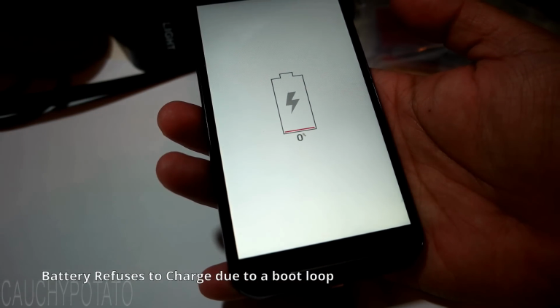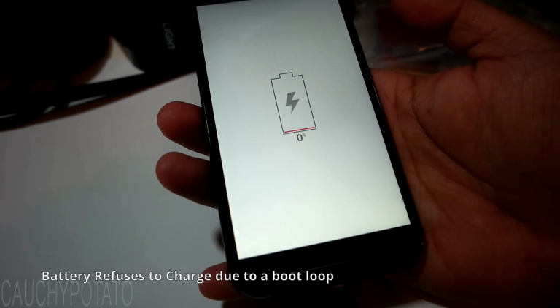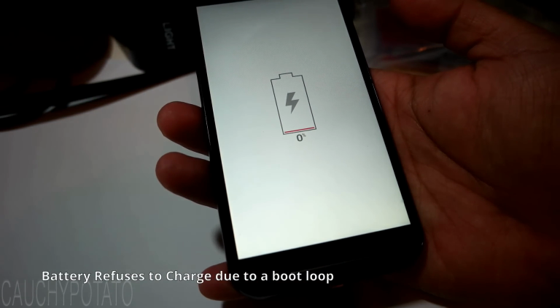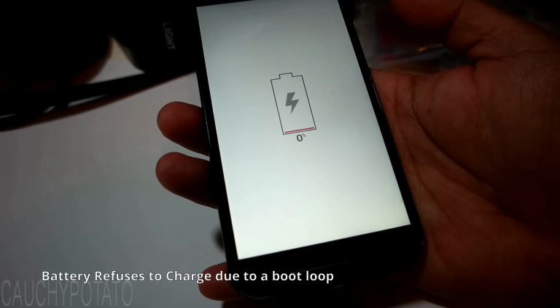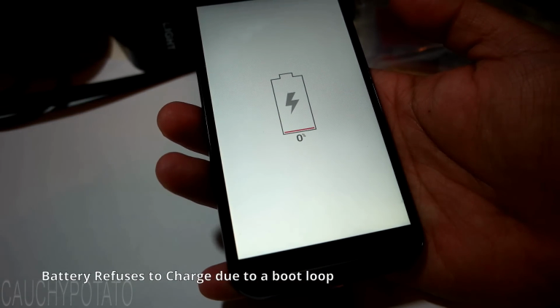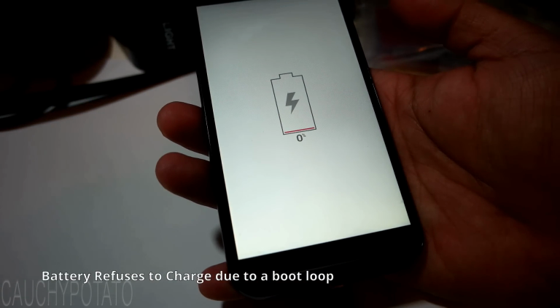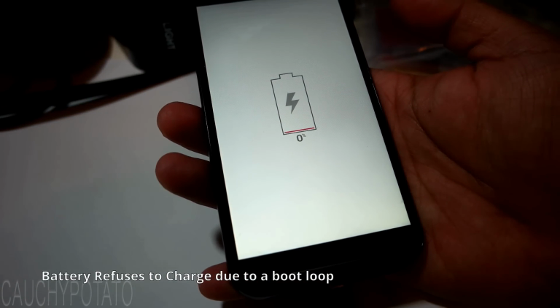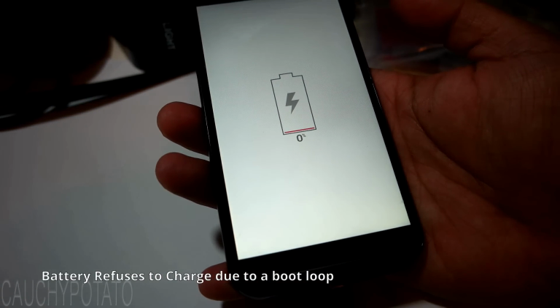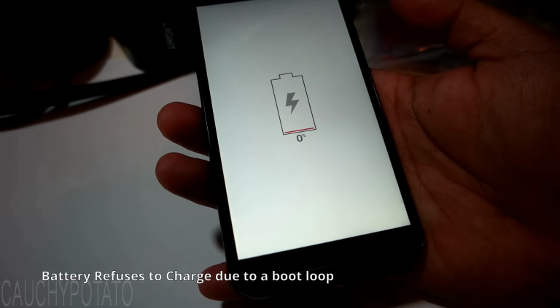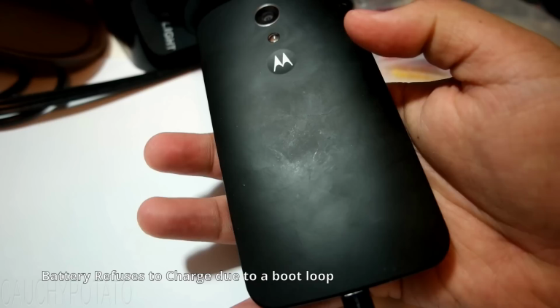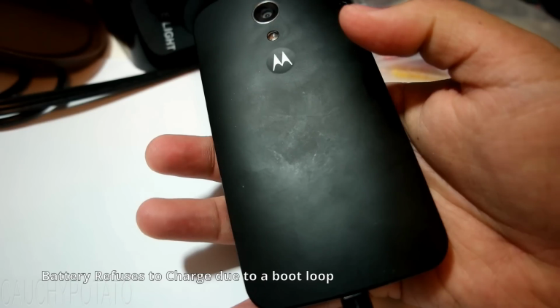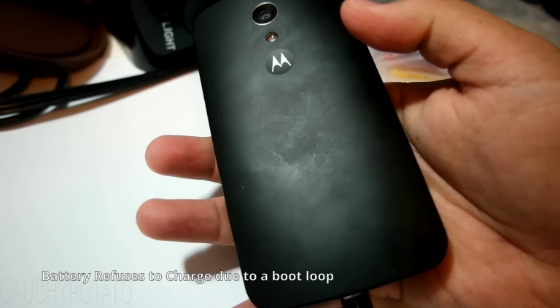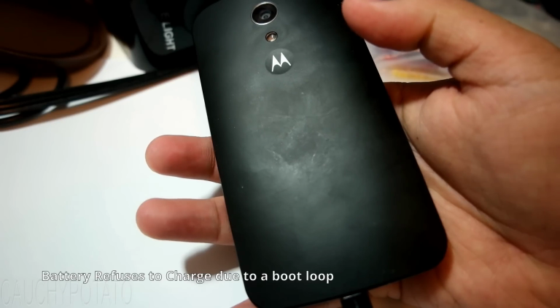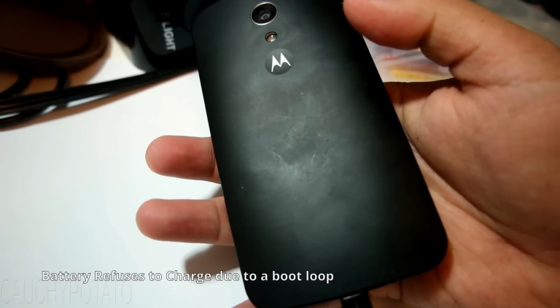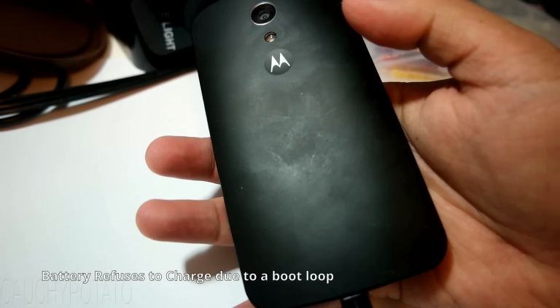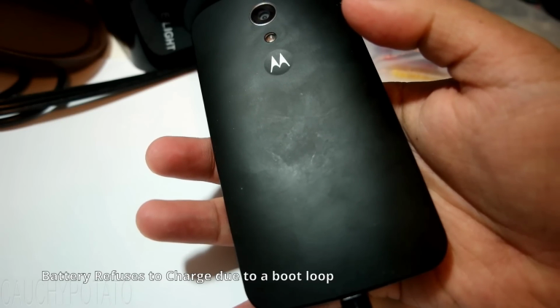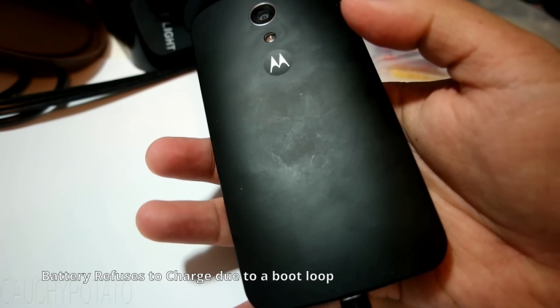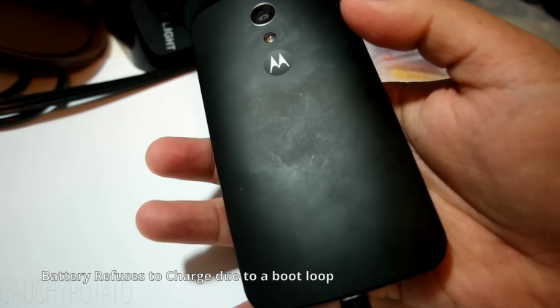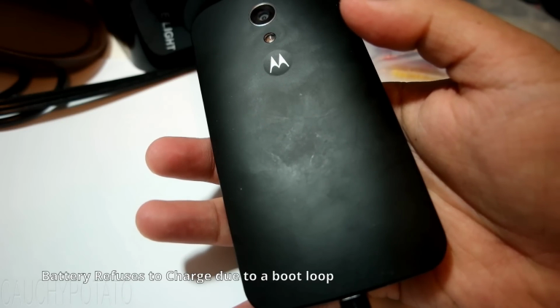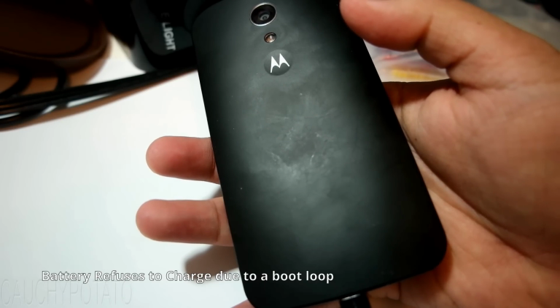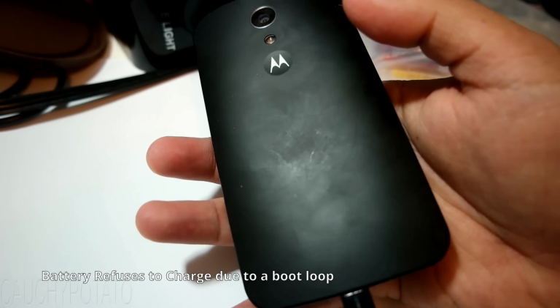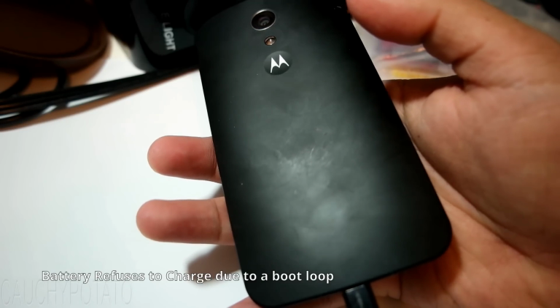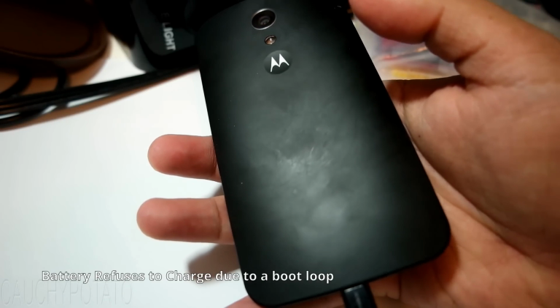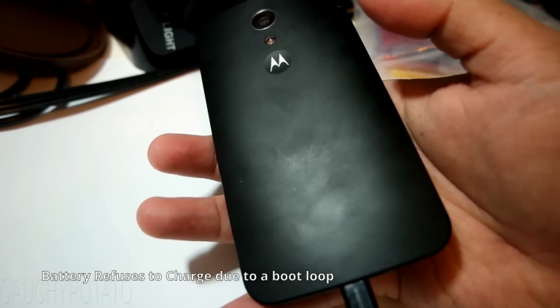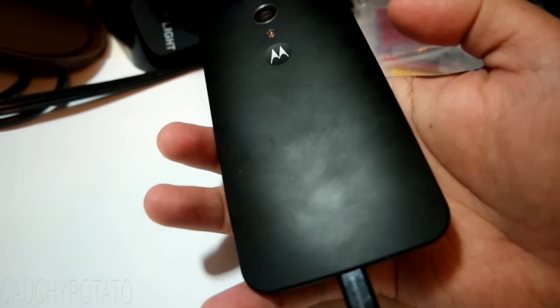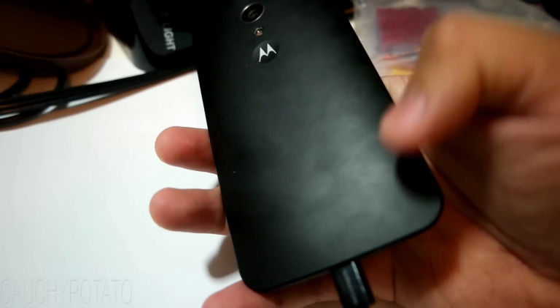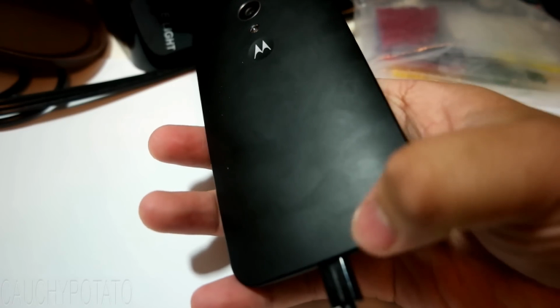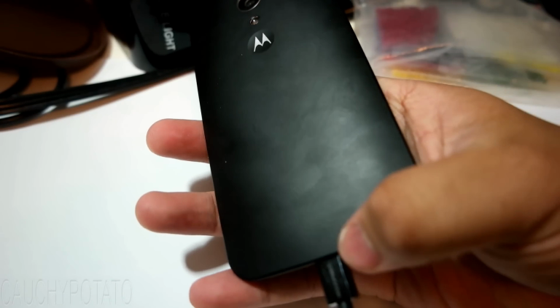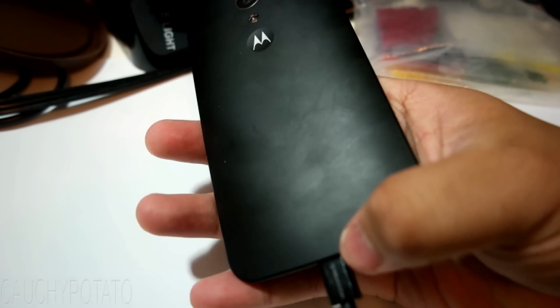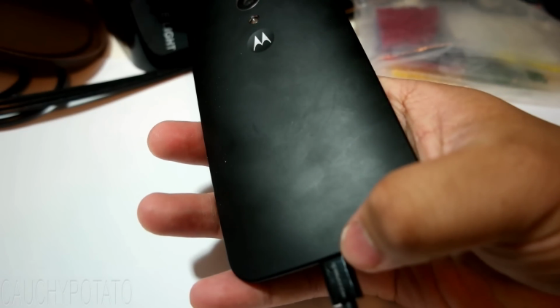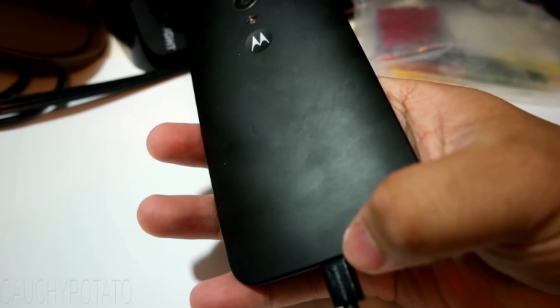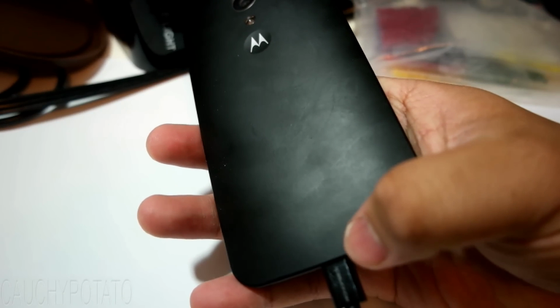This could happen to the Moto G if the battery is left uncharged long enough for it to totally die.